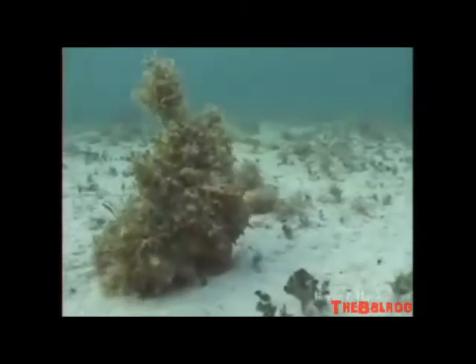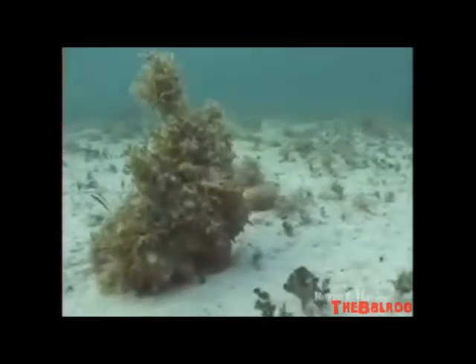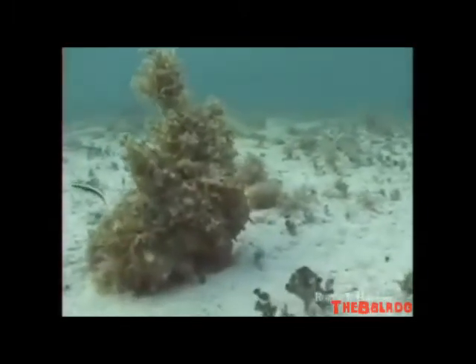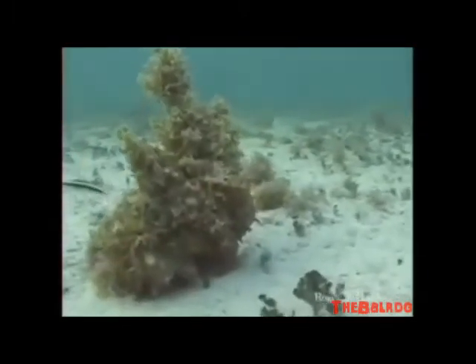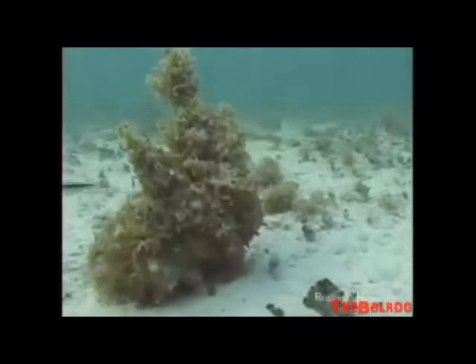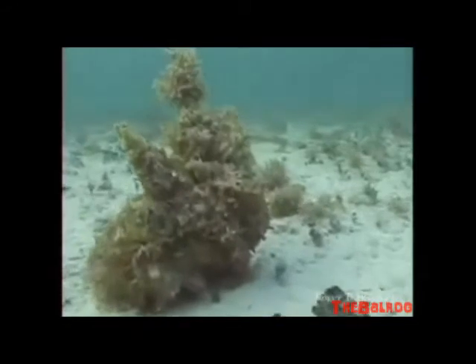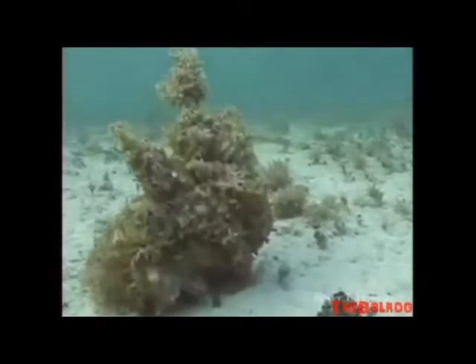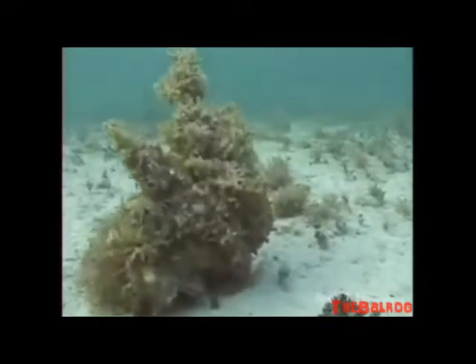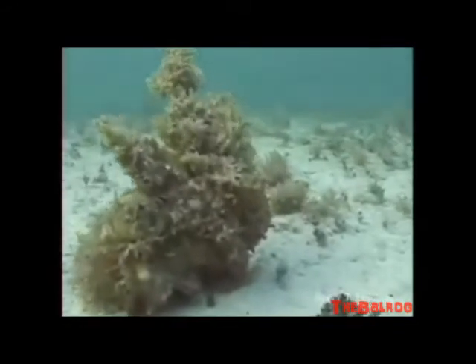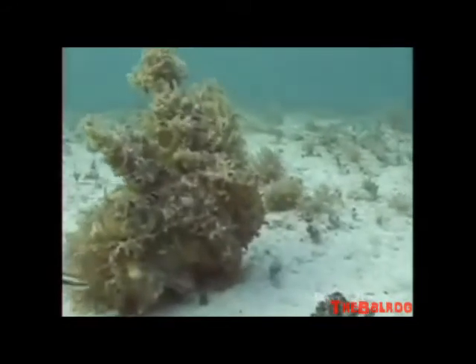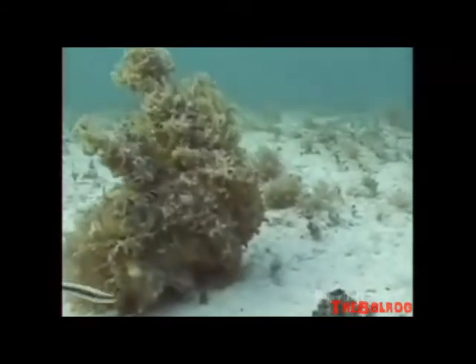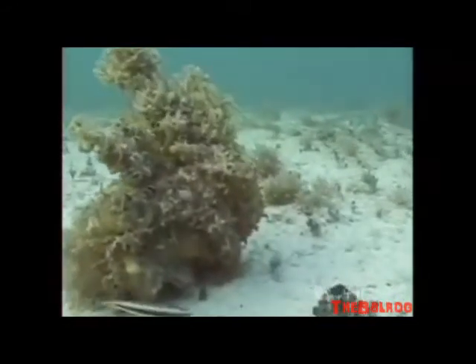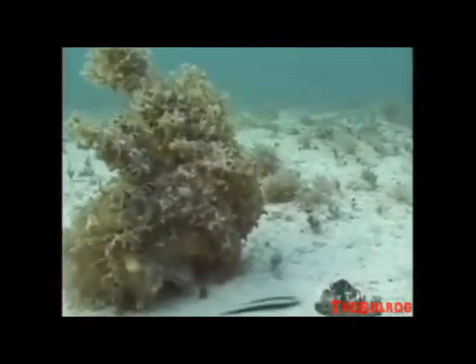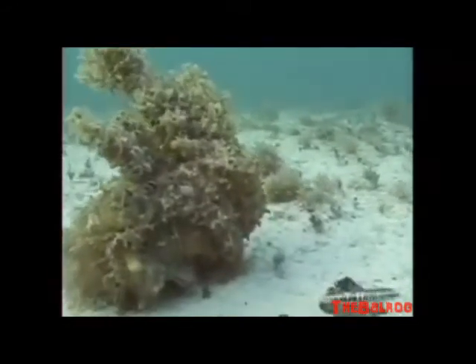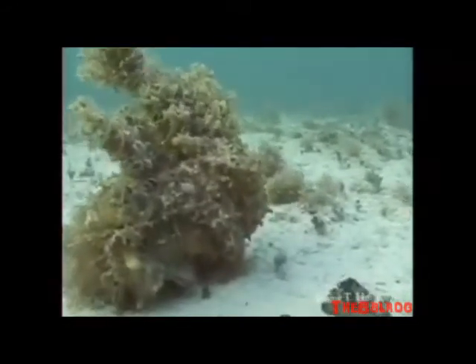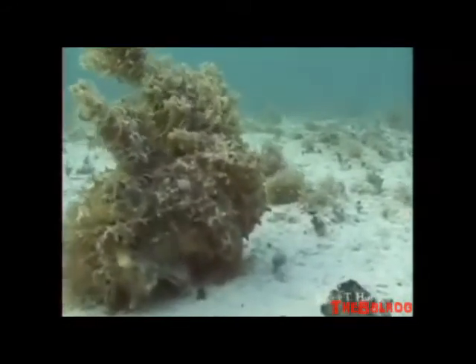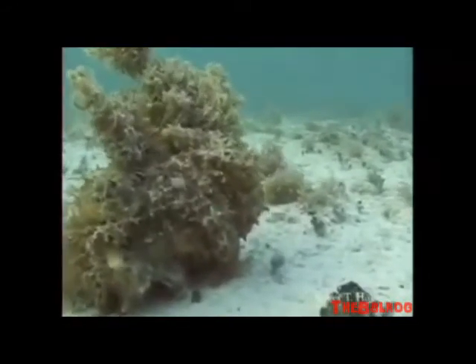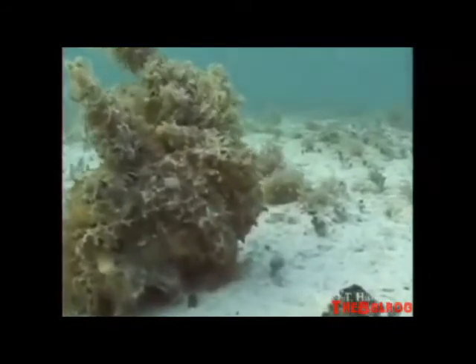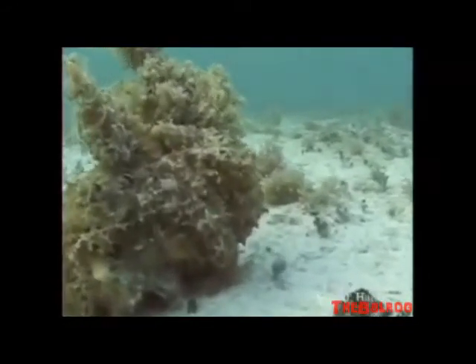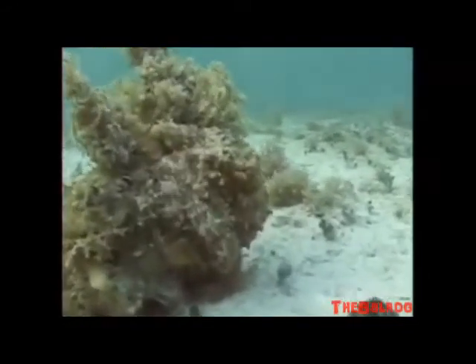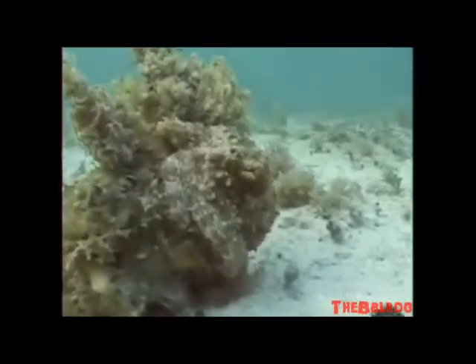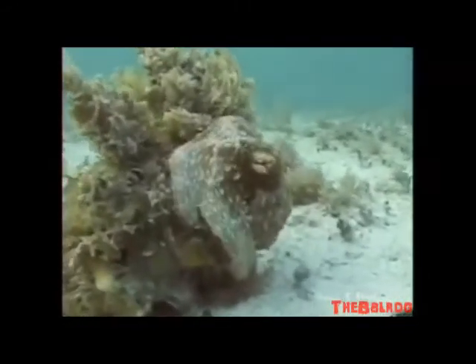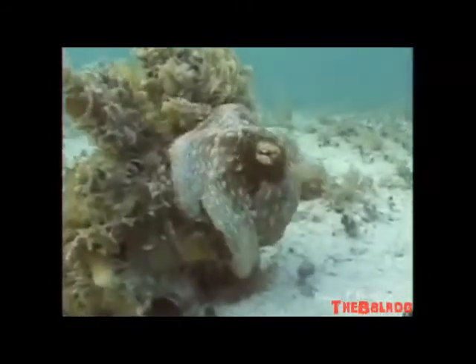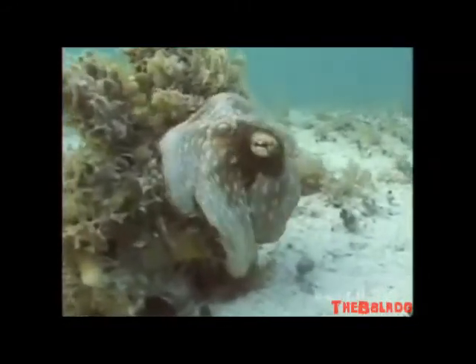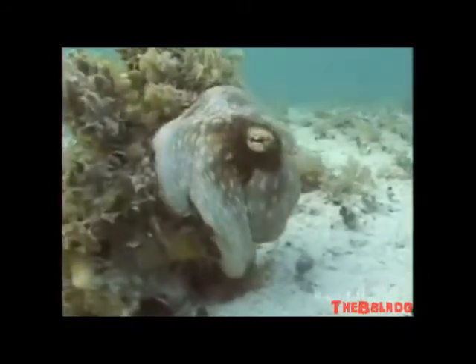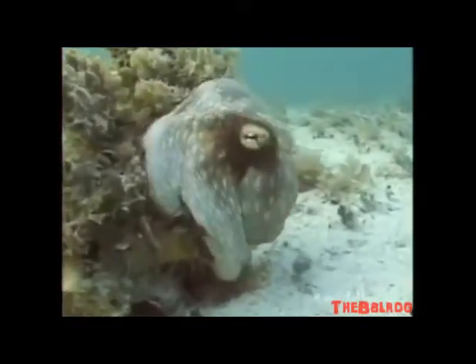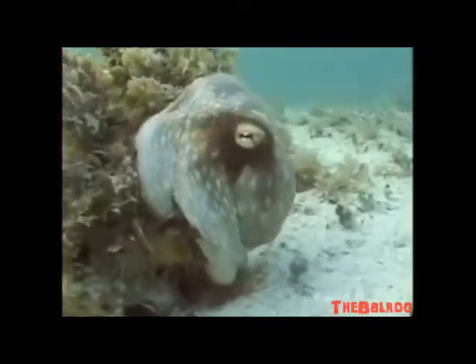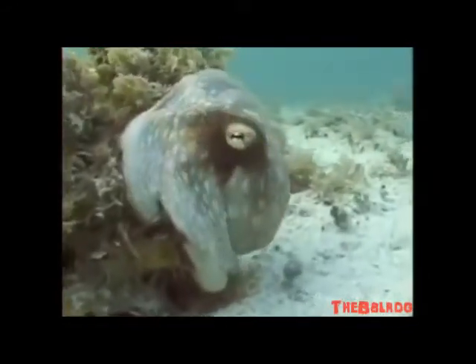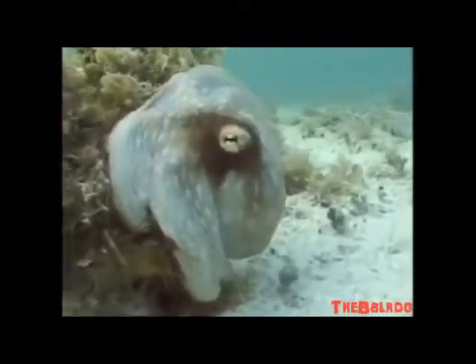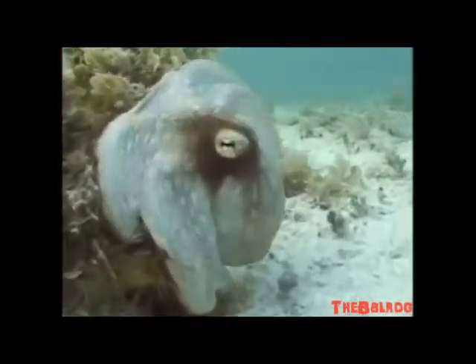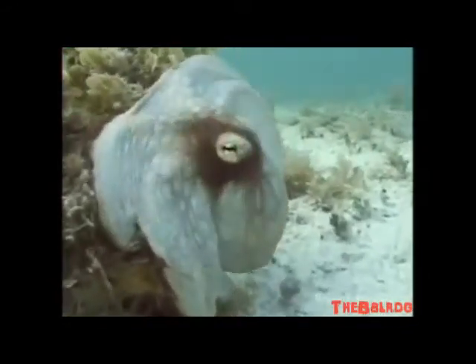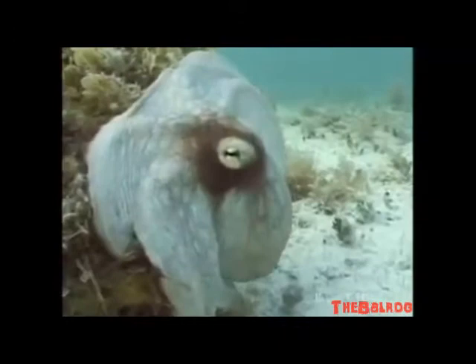There's some algae in the foreground. And an octopus. Isn't that amazing?